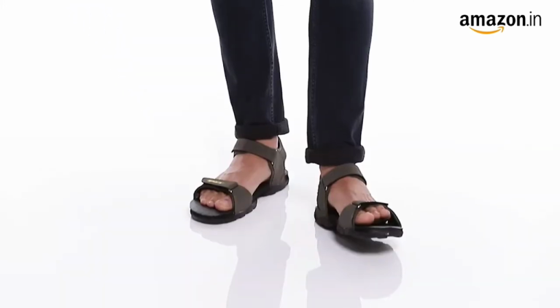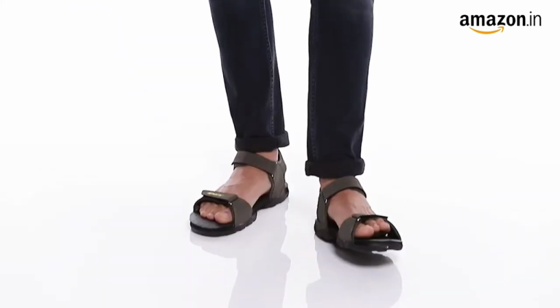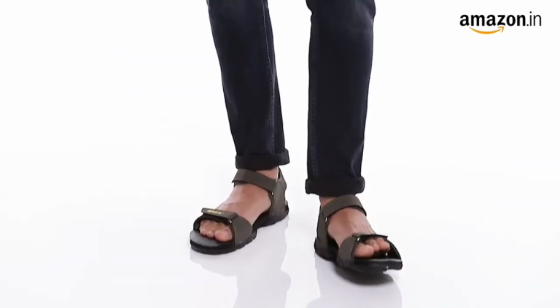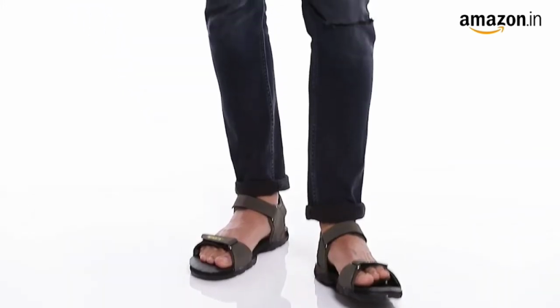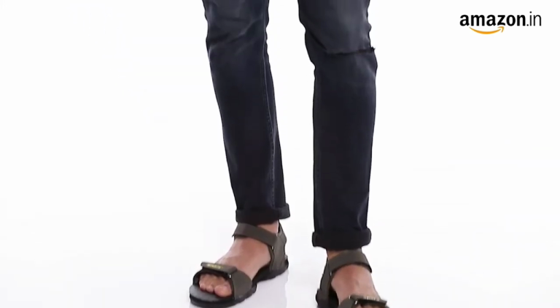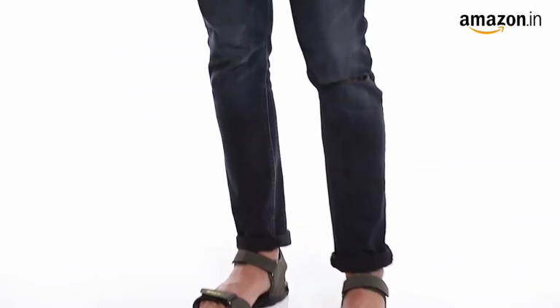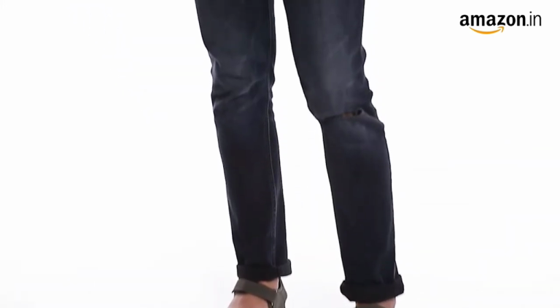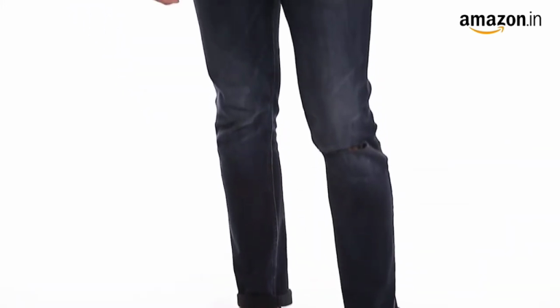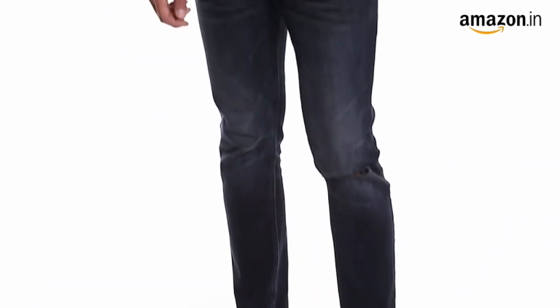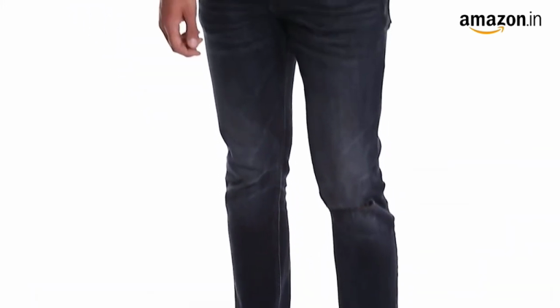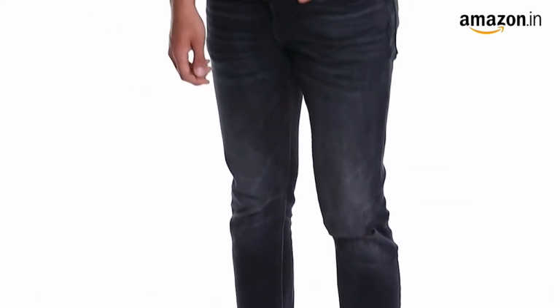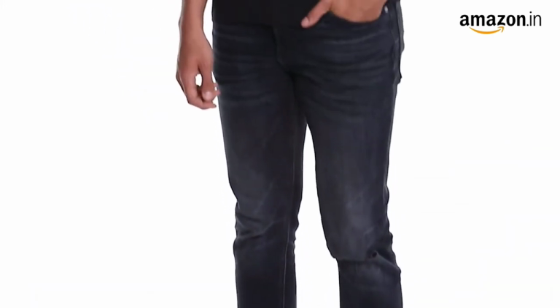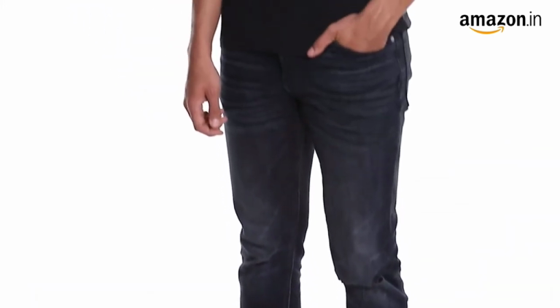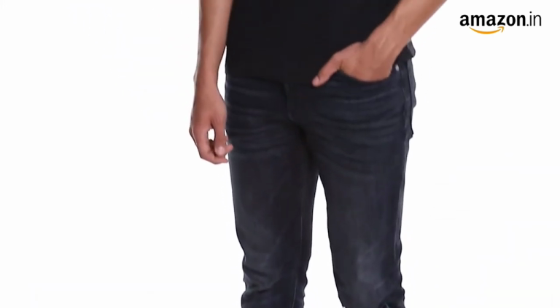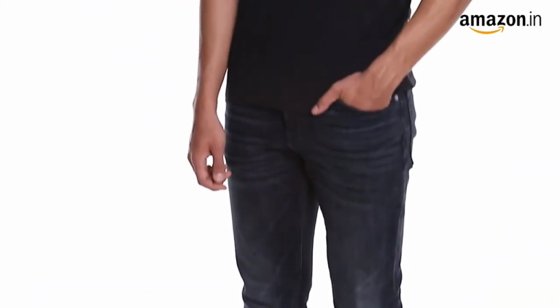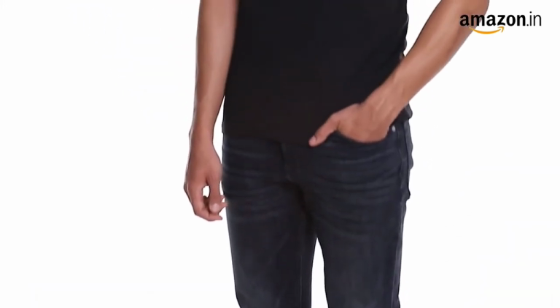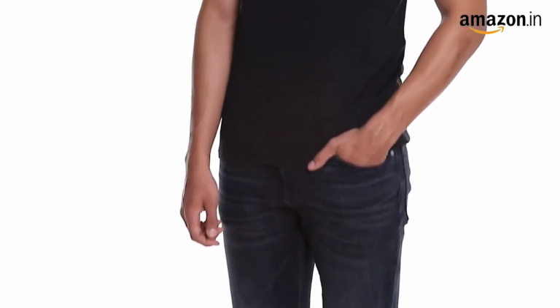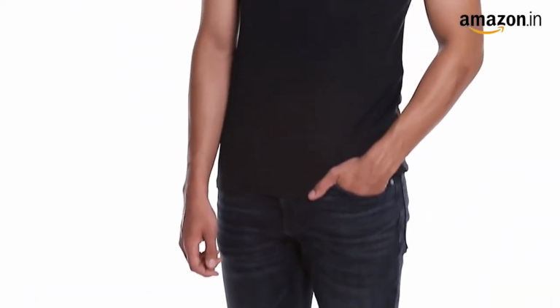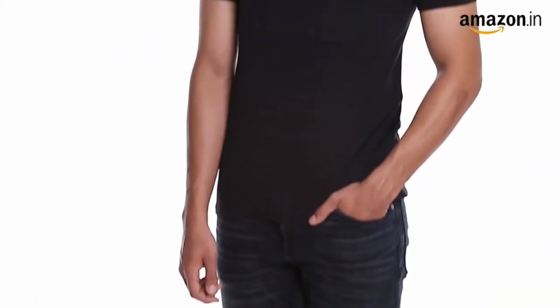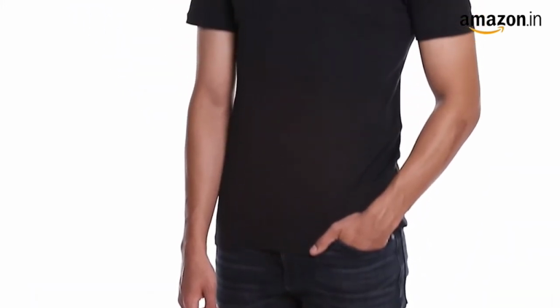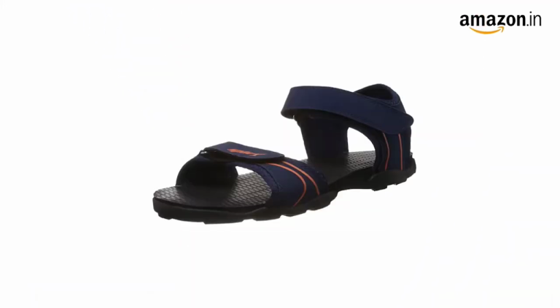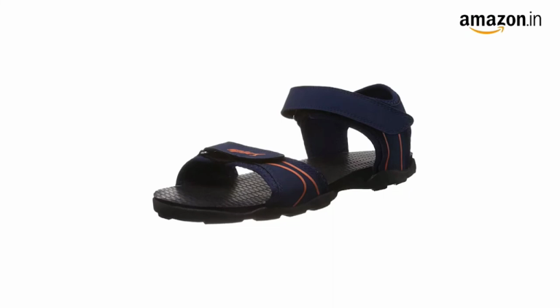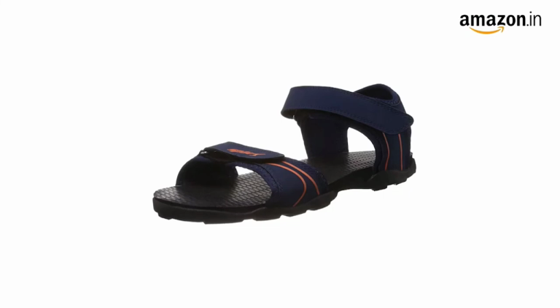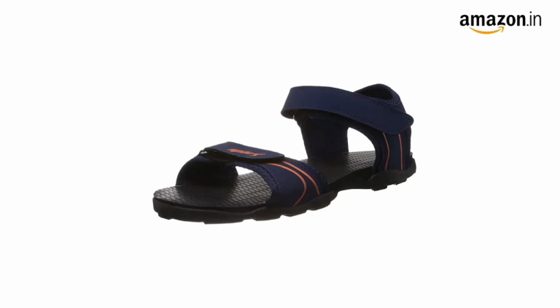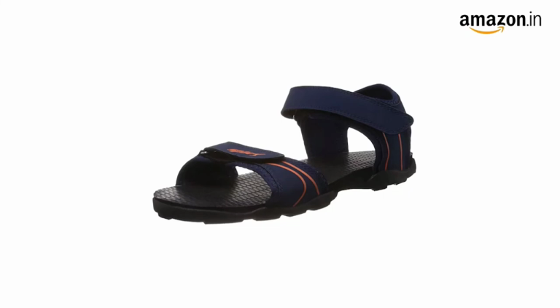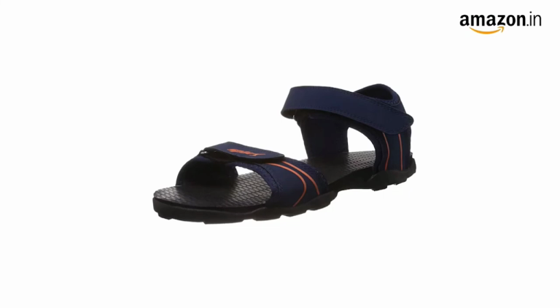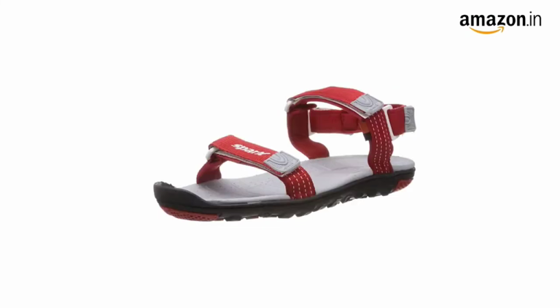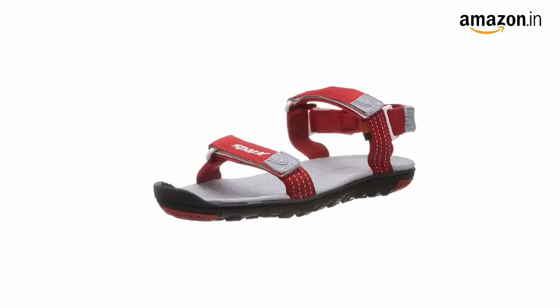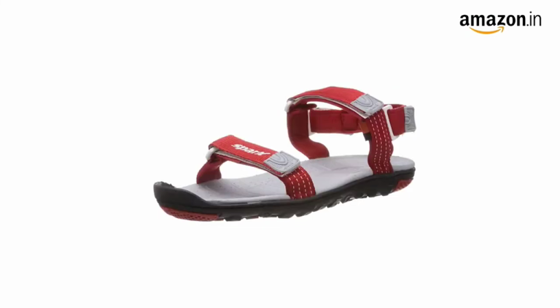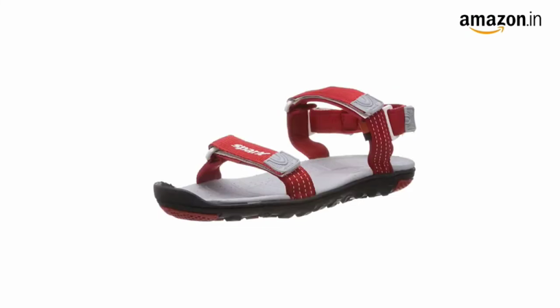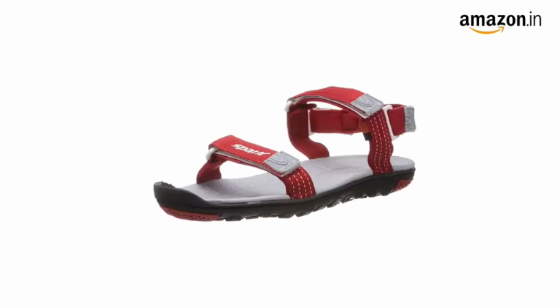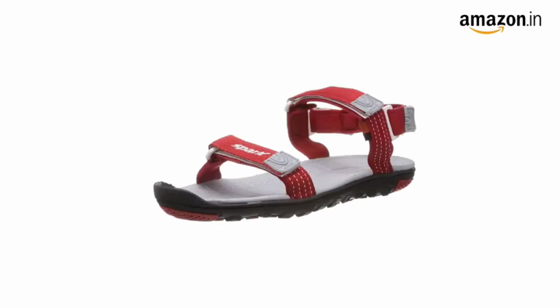Pair them with jeans and a t-shirt for a walk in the park. These sandals are available in multiple colors.